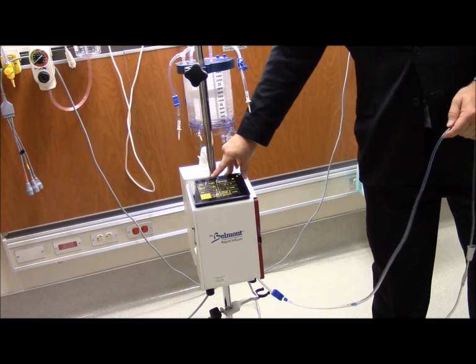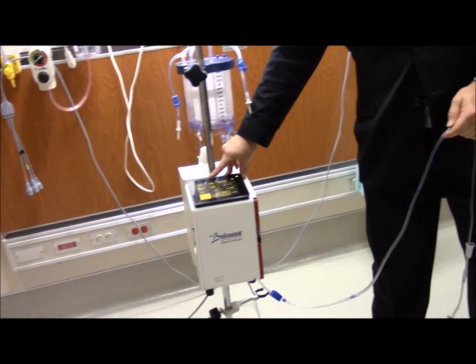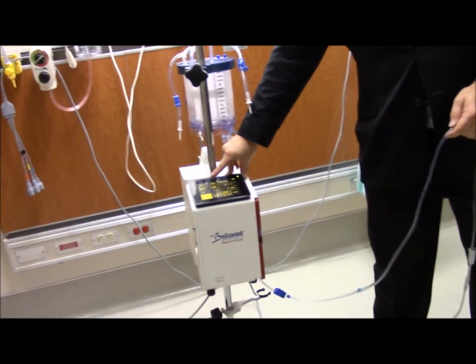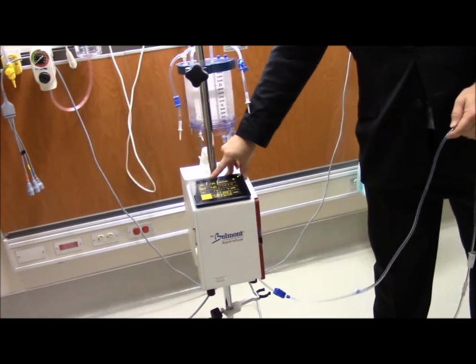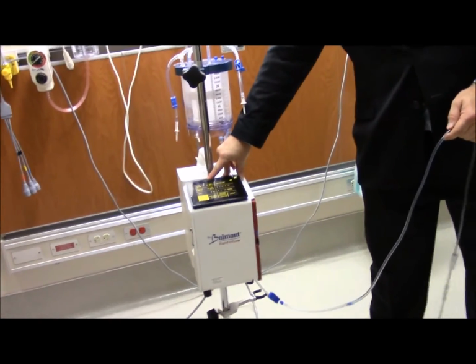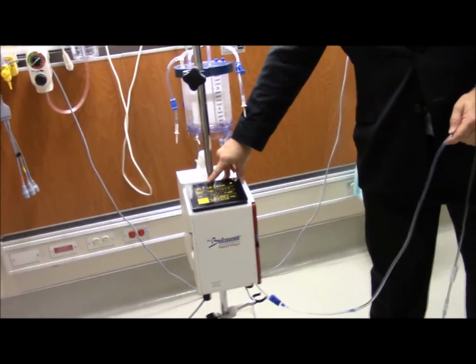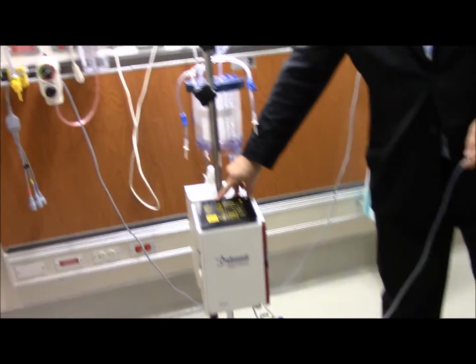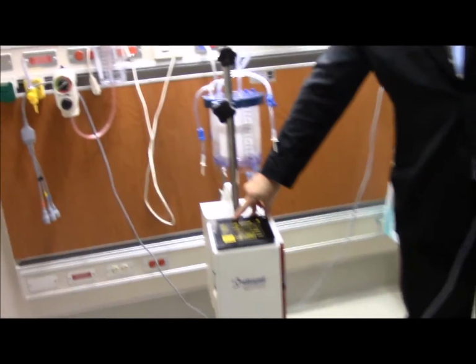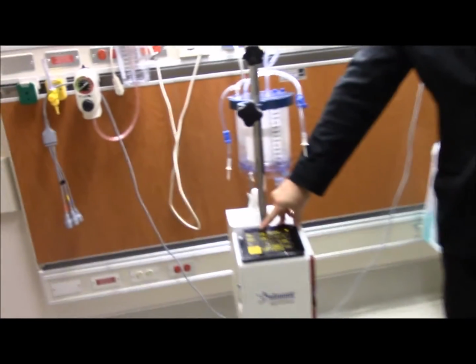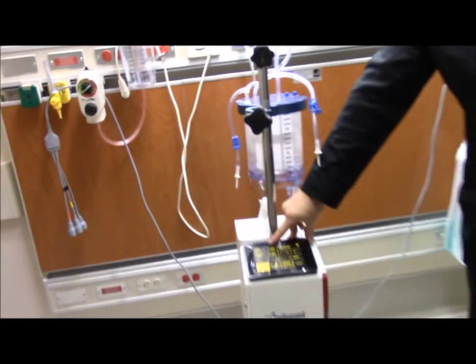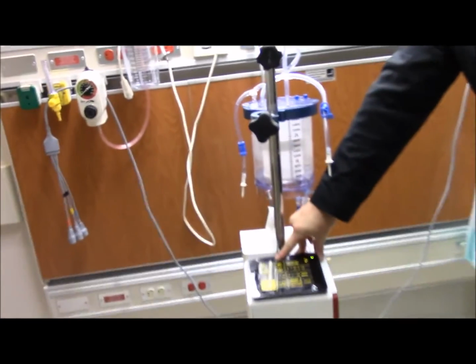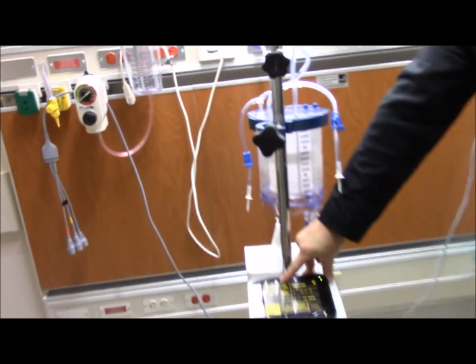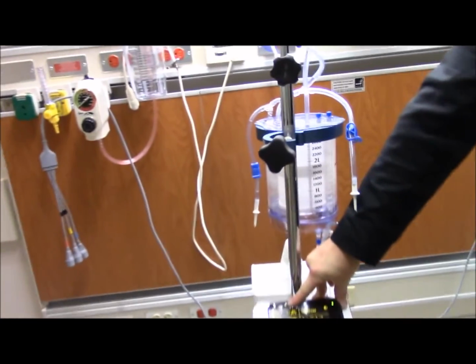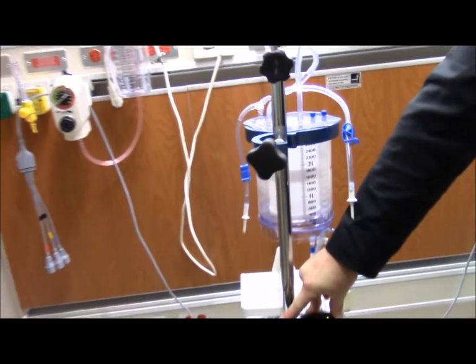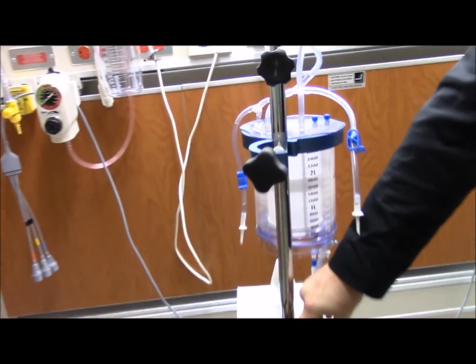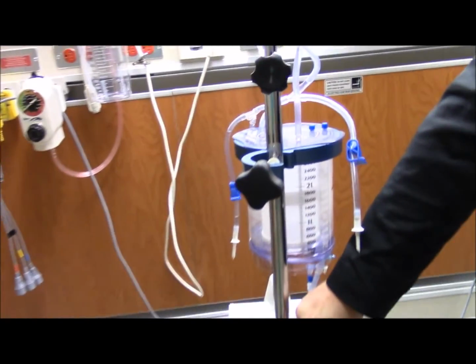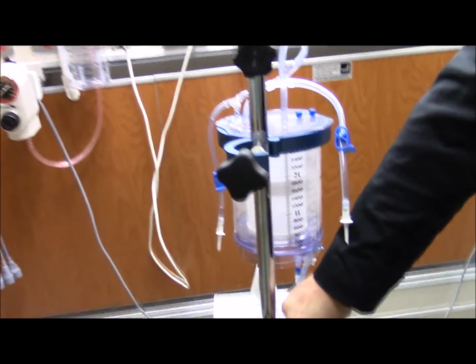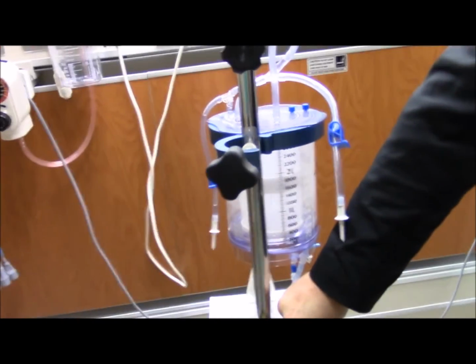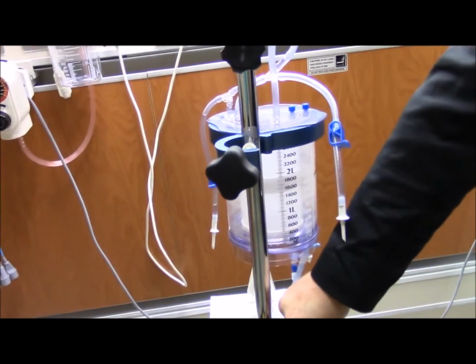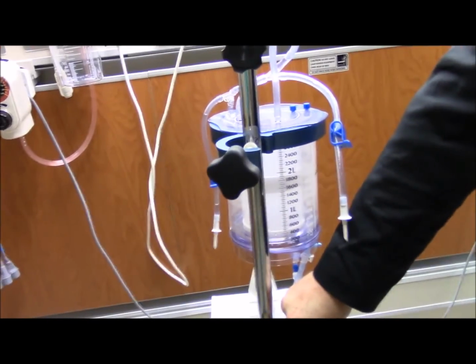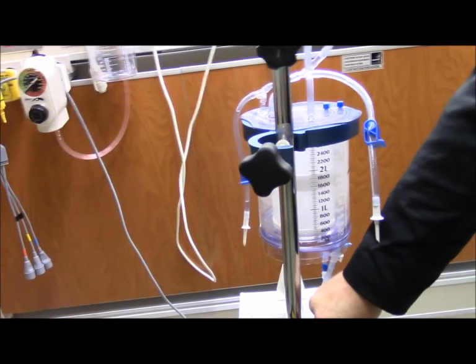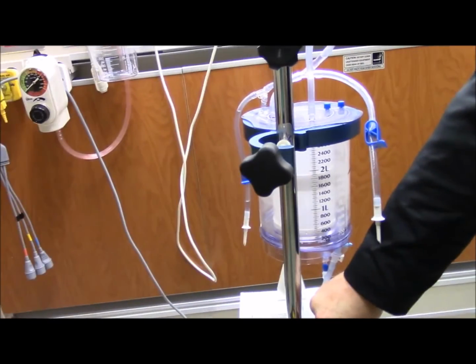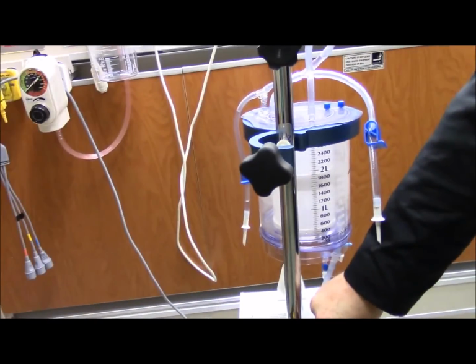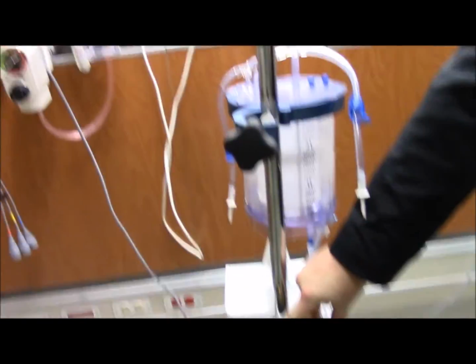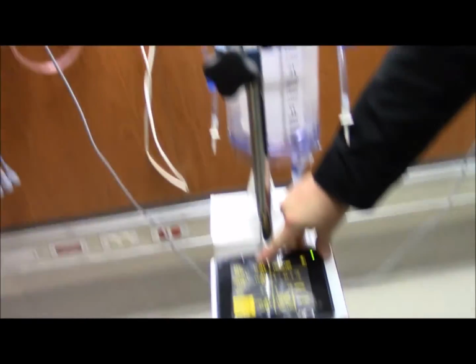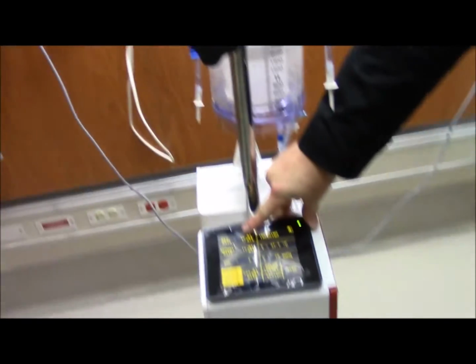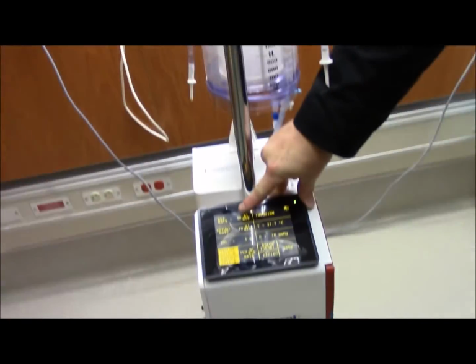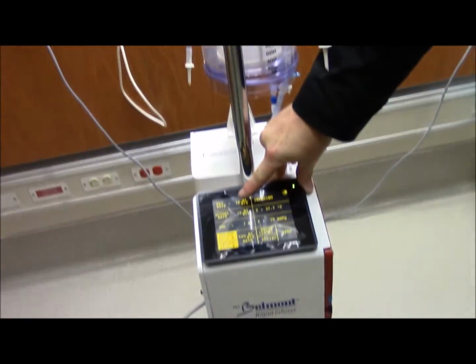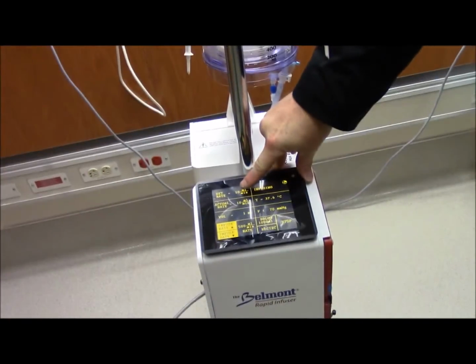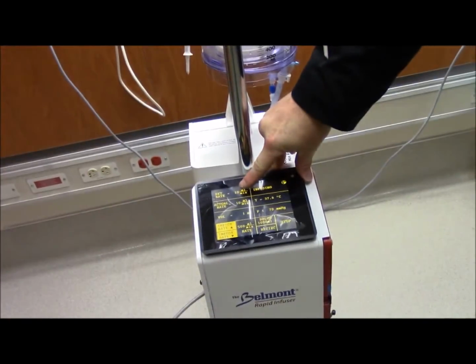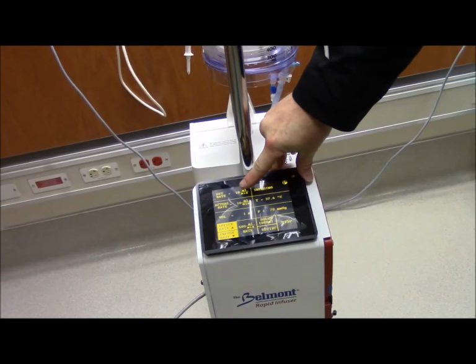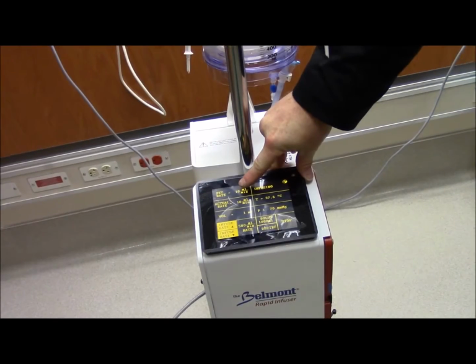It asks you to infuse, you infuse, and you're going at 10 mLs per minute. Let me get into the screen so that they can see it now.